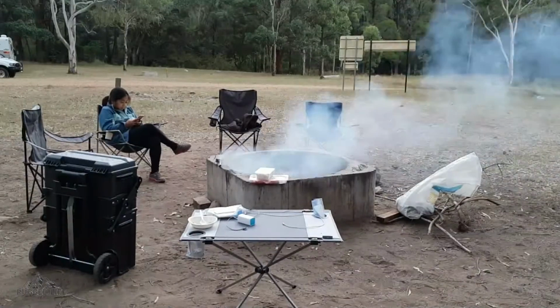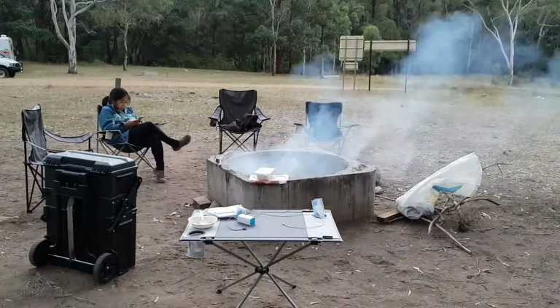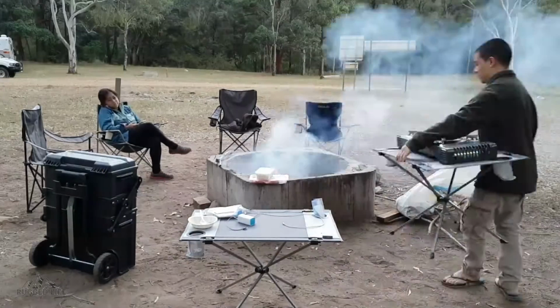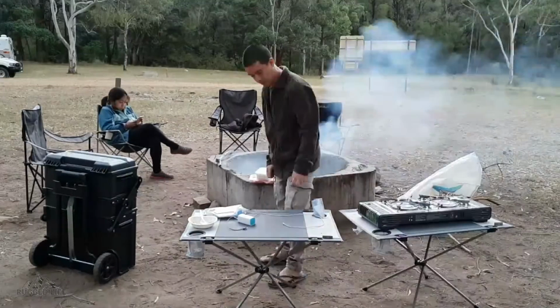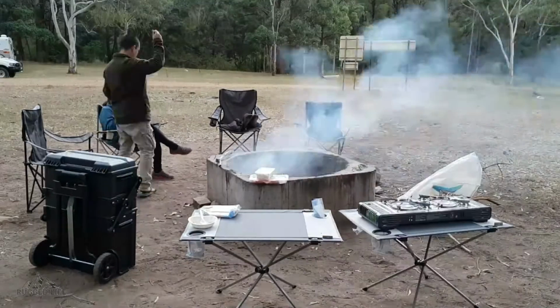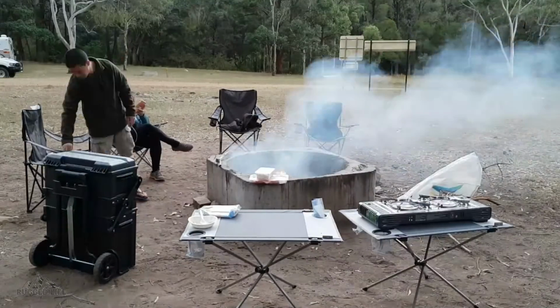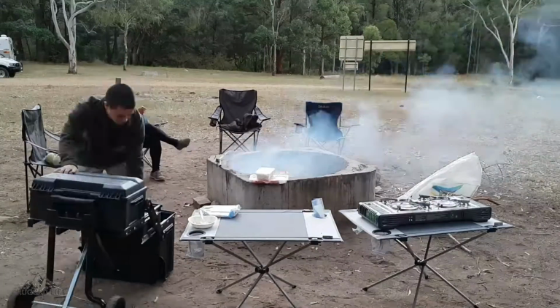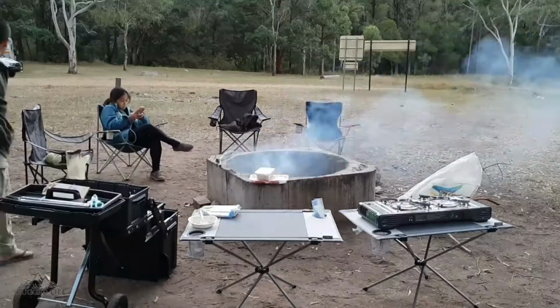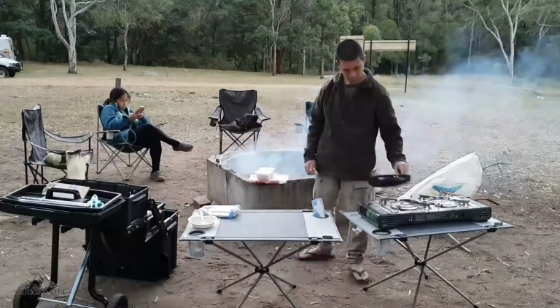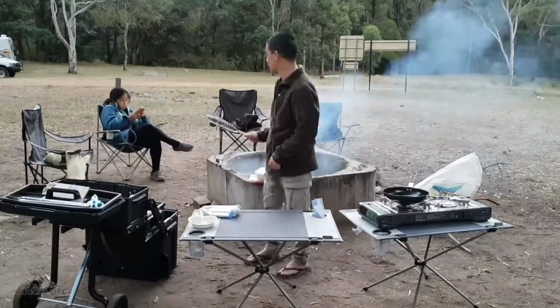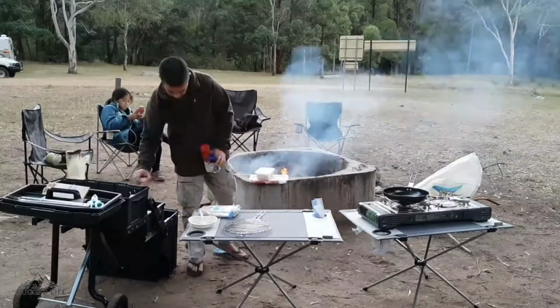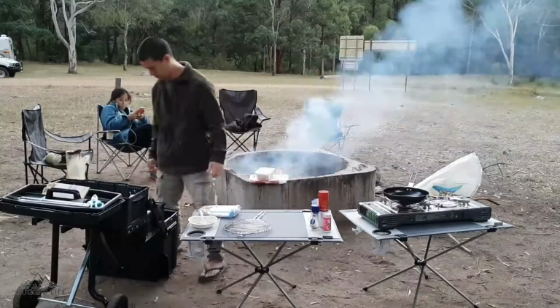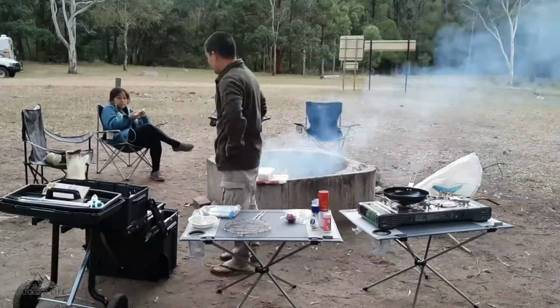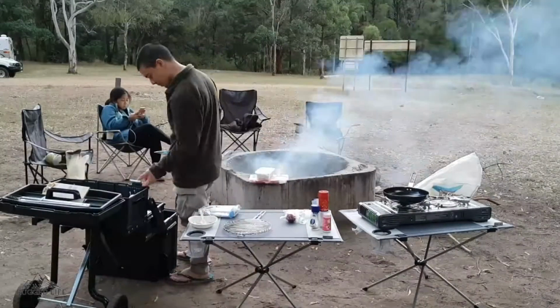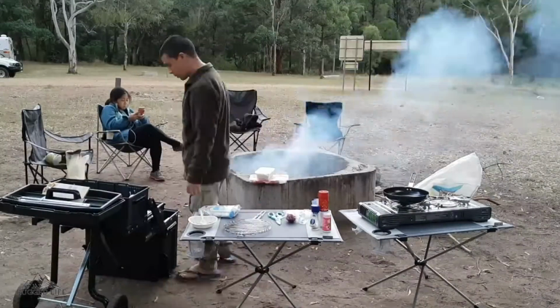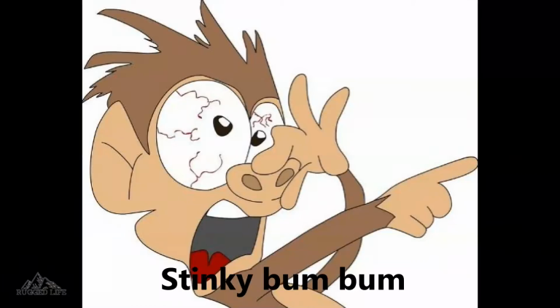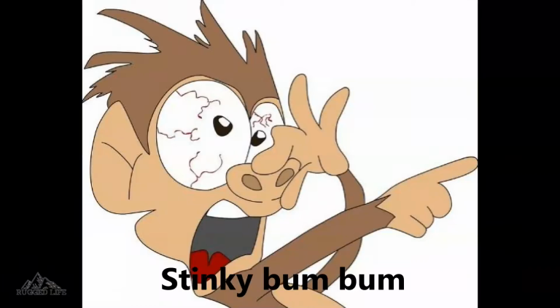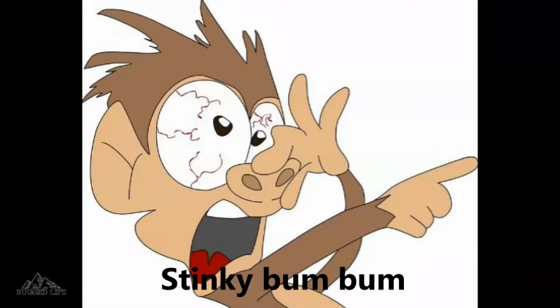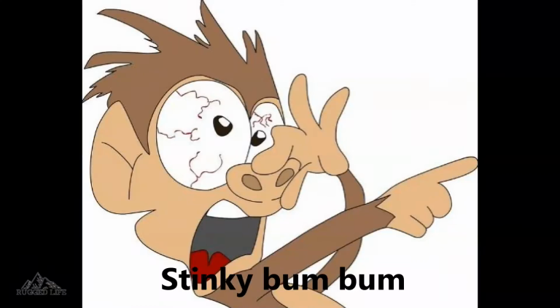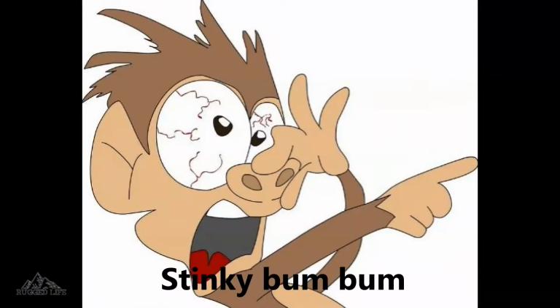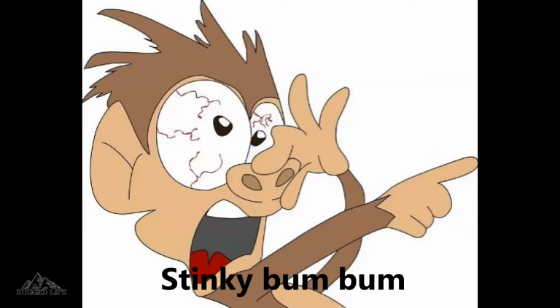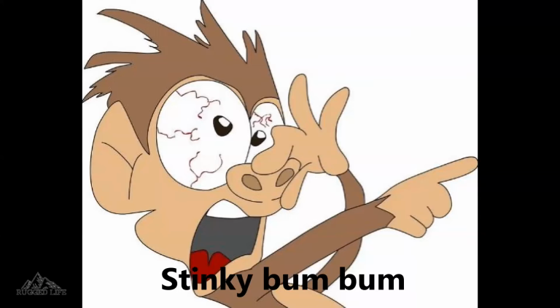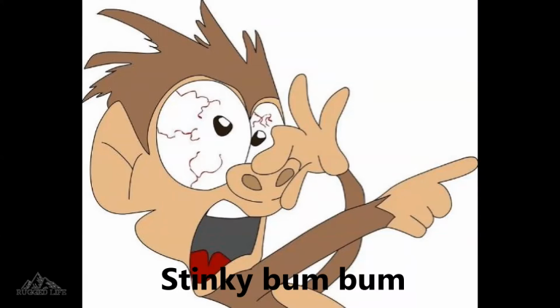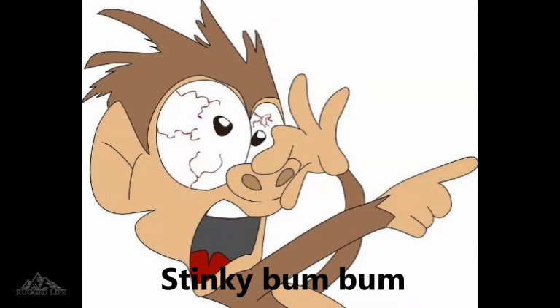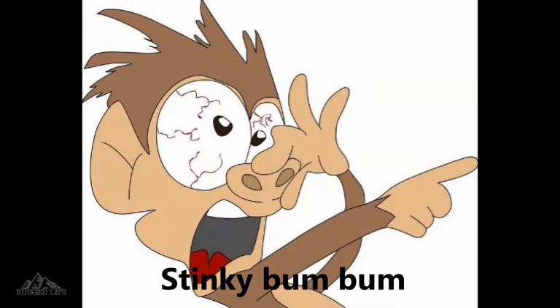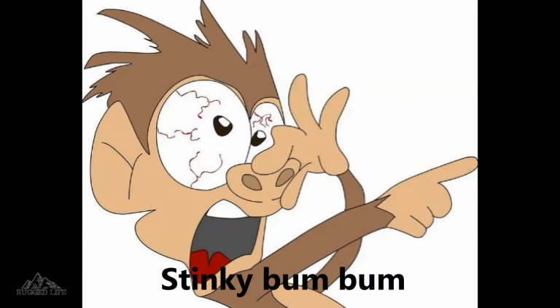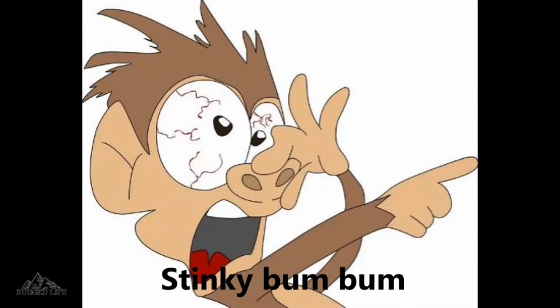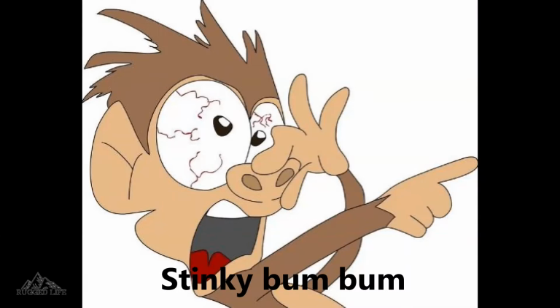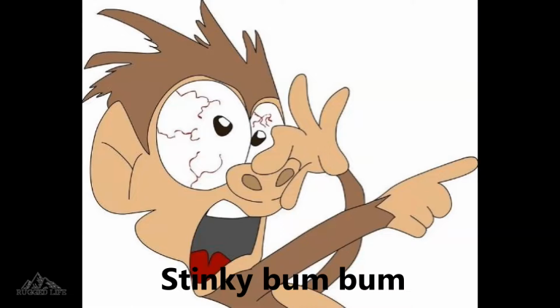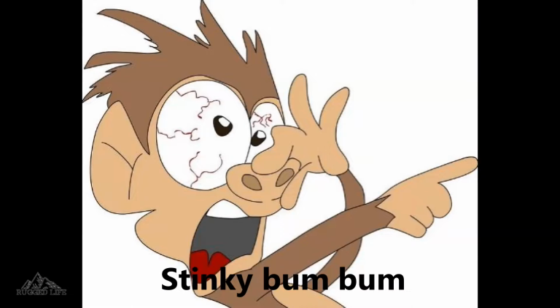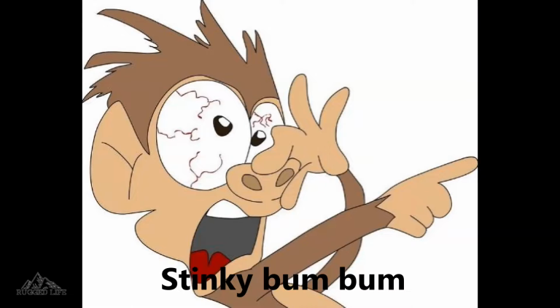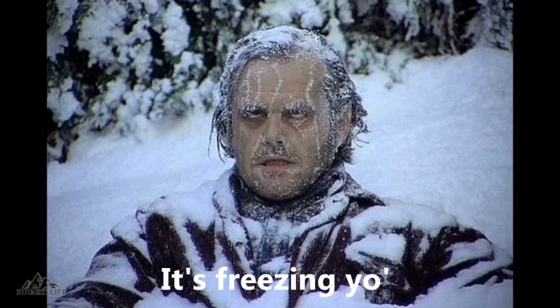There's a slight issue though. Come the time you need to shower, no one wants to do it. It's freezing.